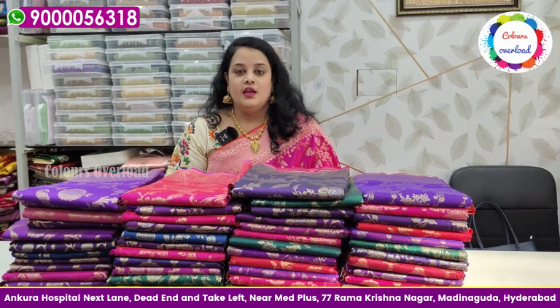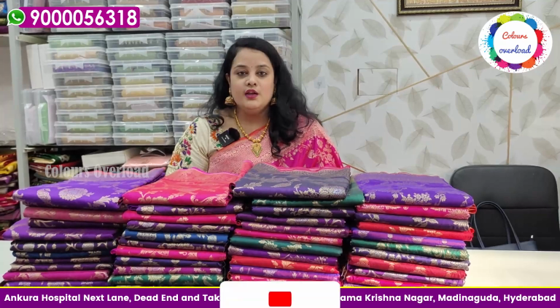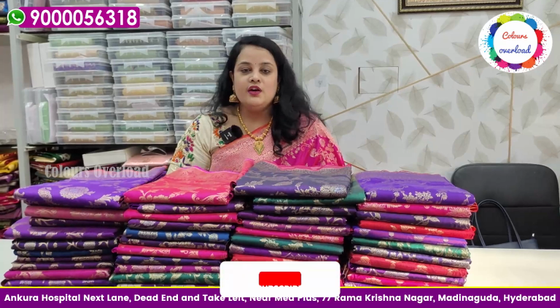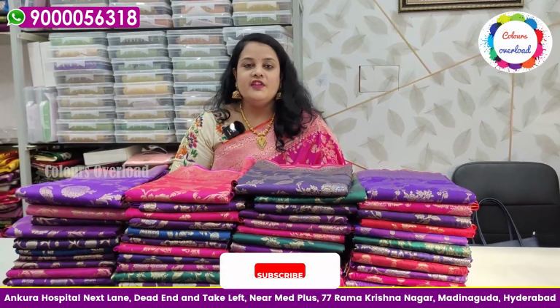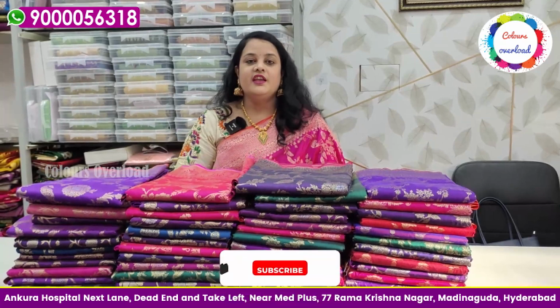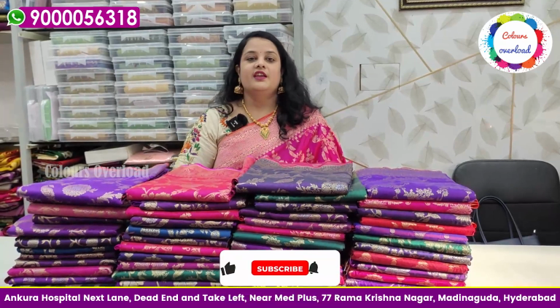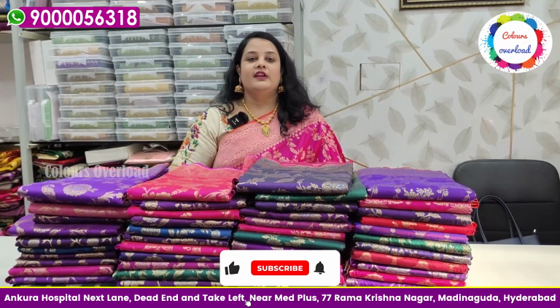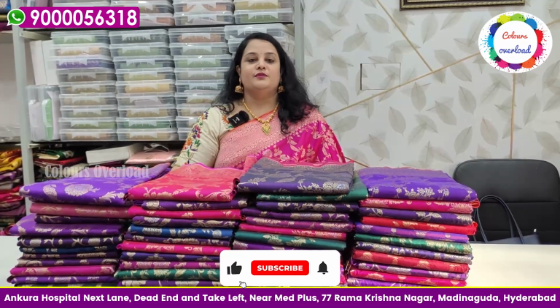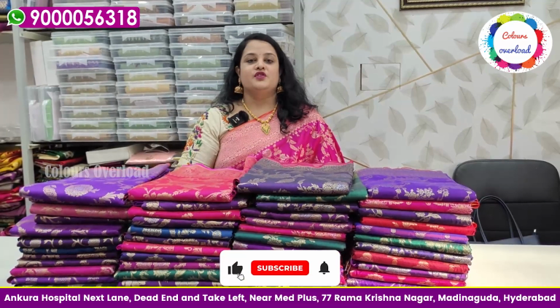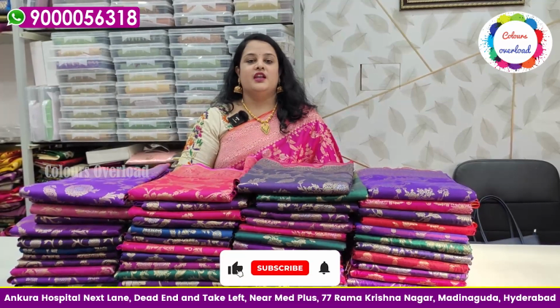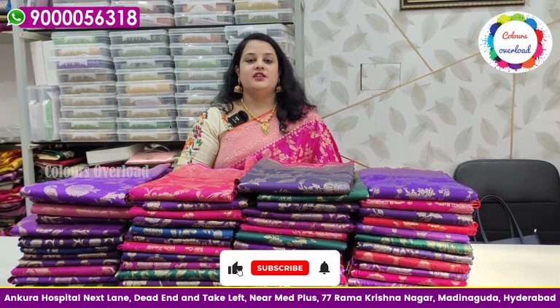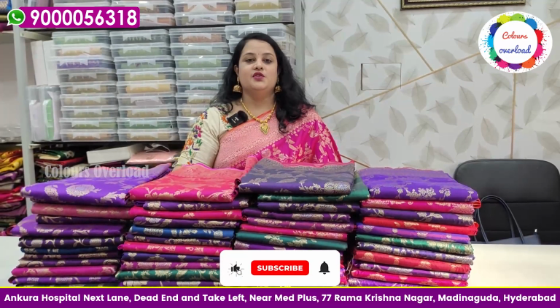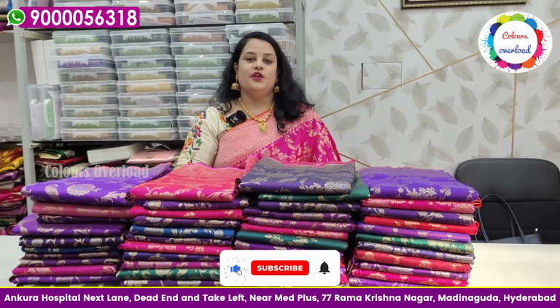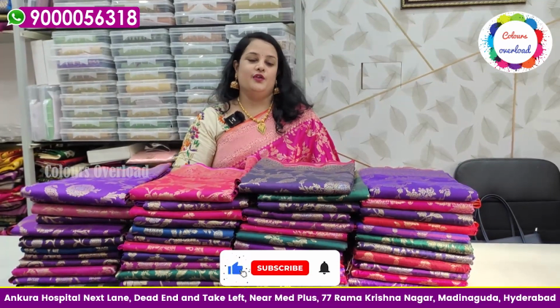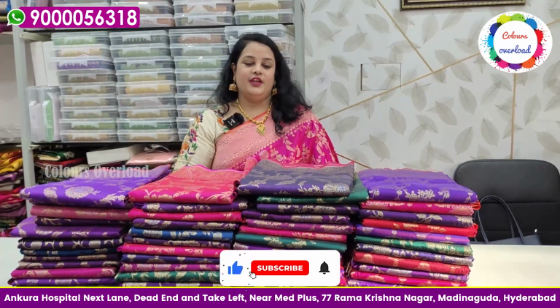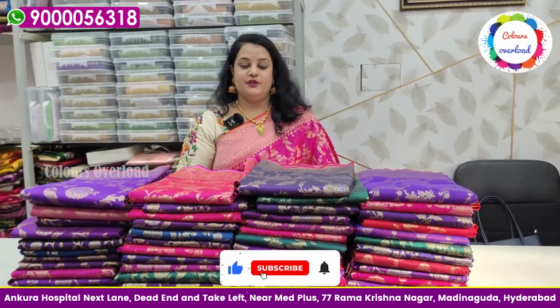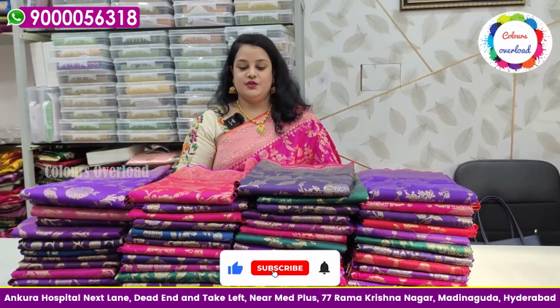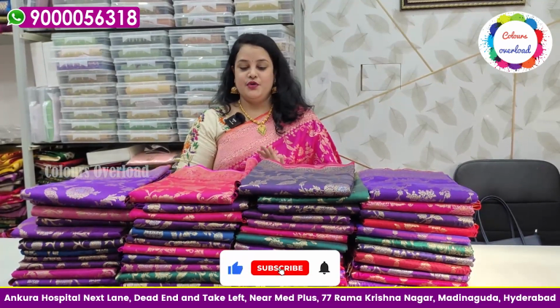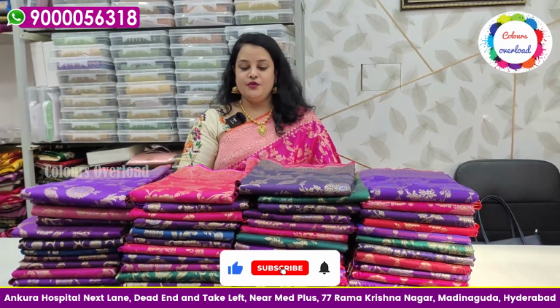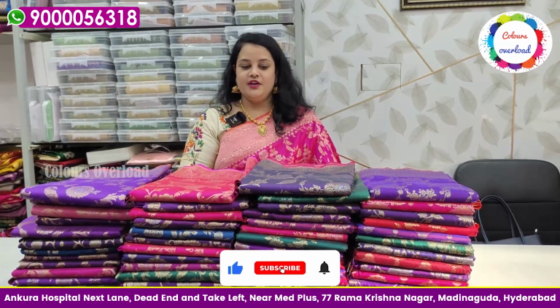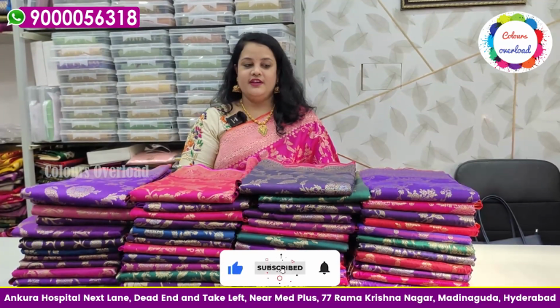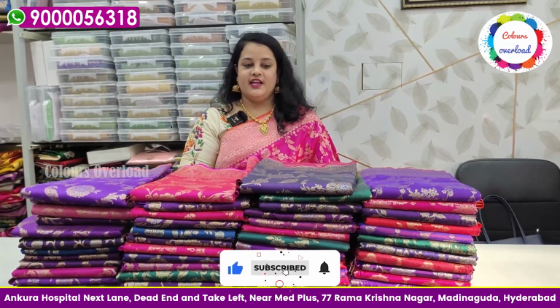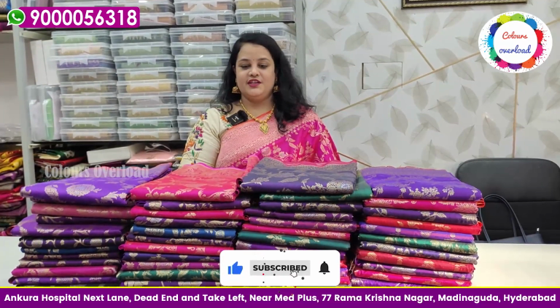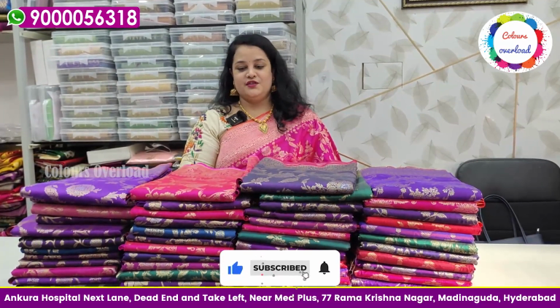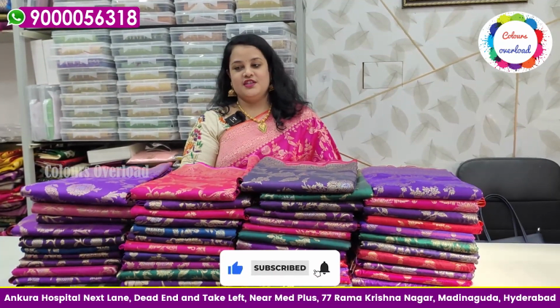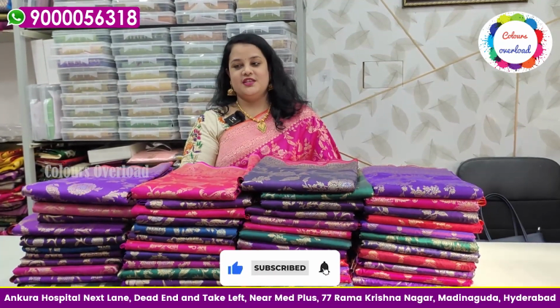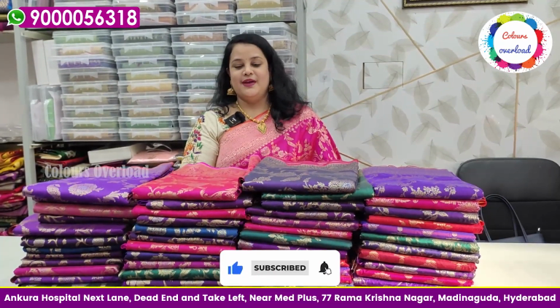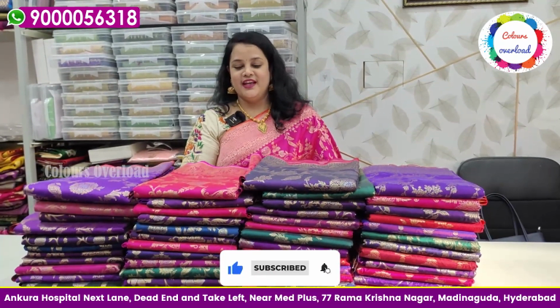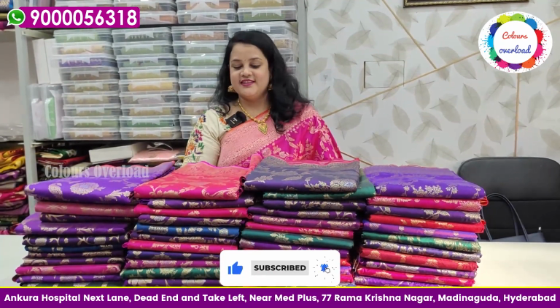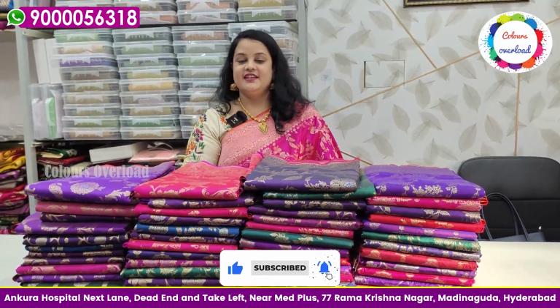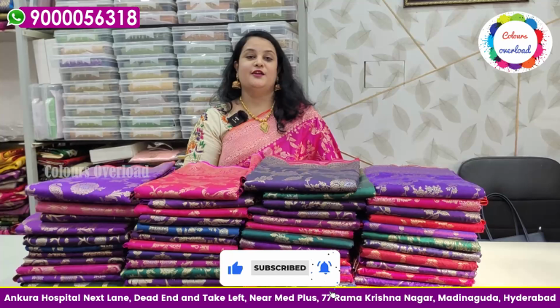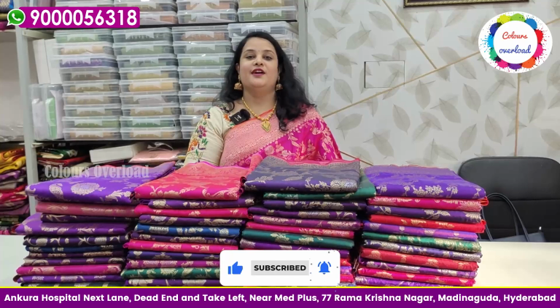Hello, everyone! Welcome to Colors Overload. This is a beautiful collection. This is a very beautiful collection.